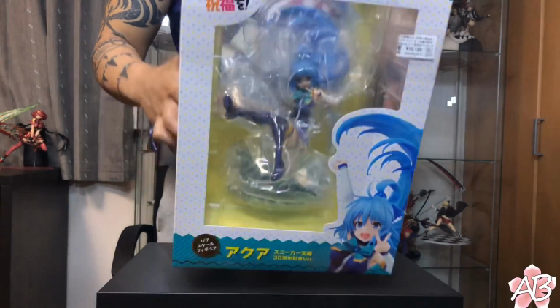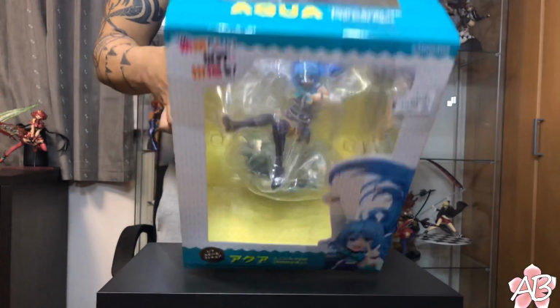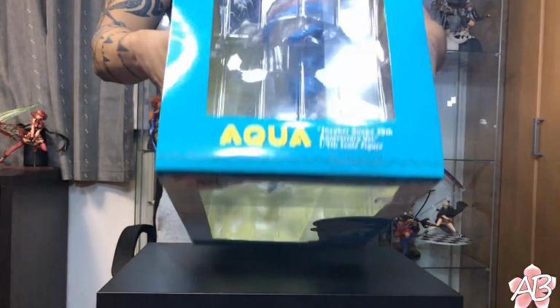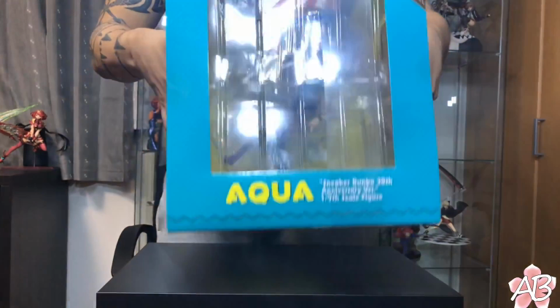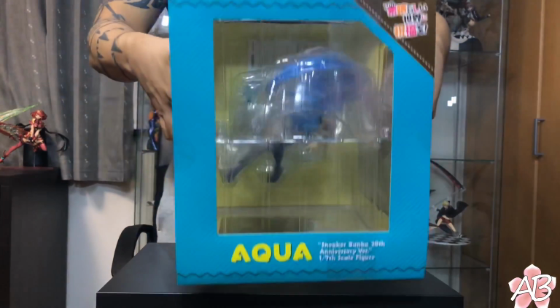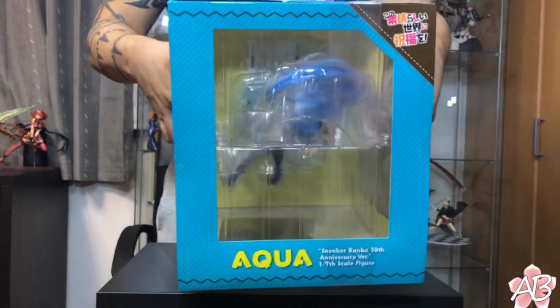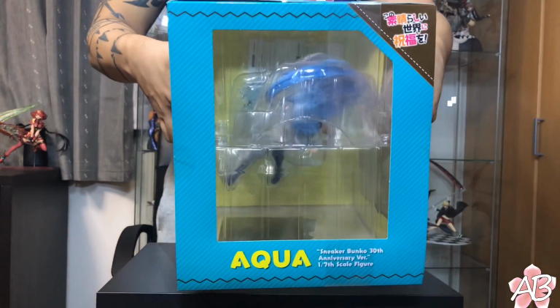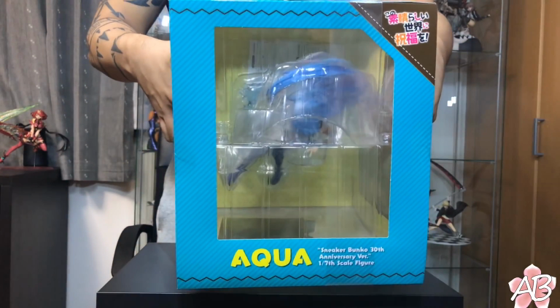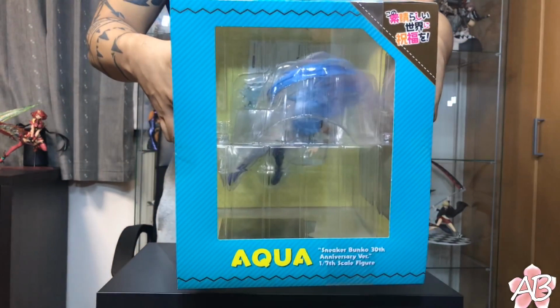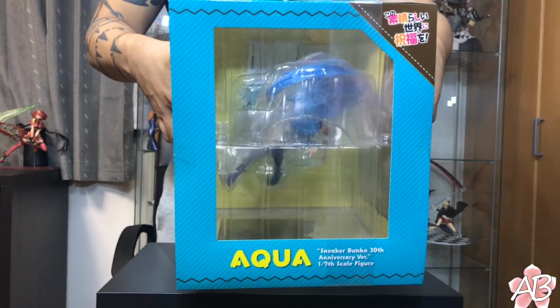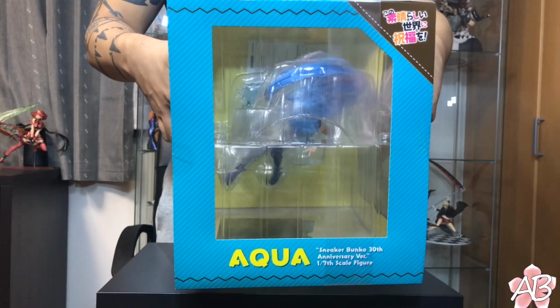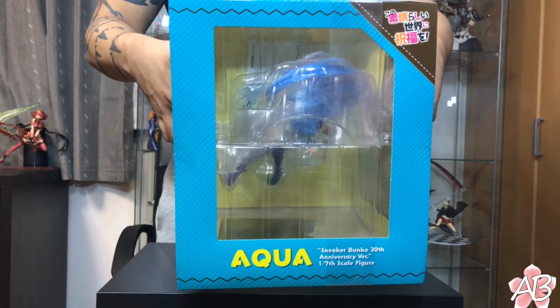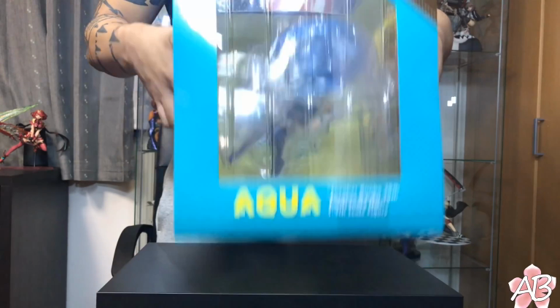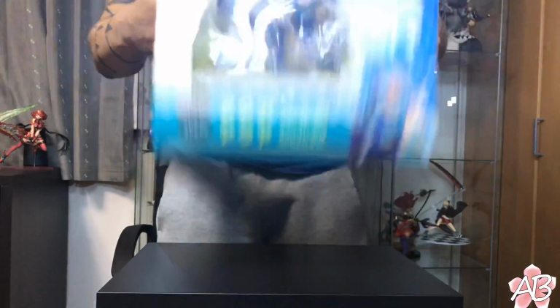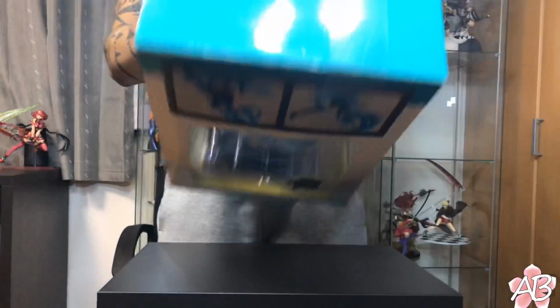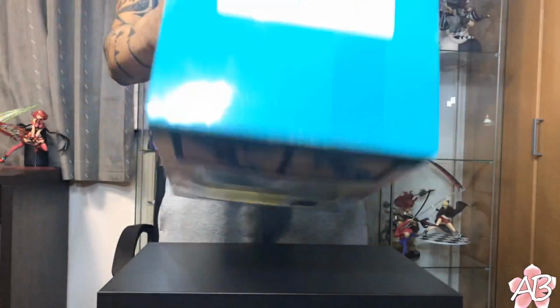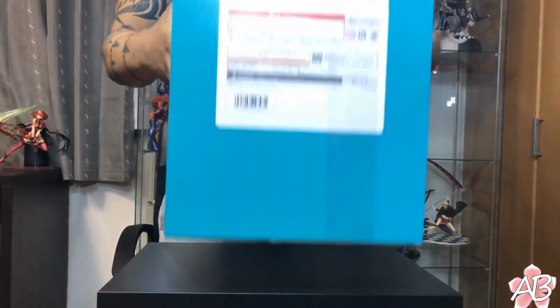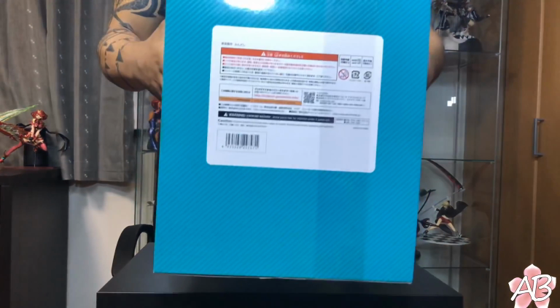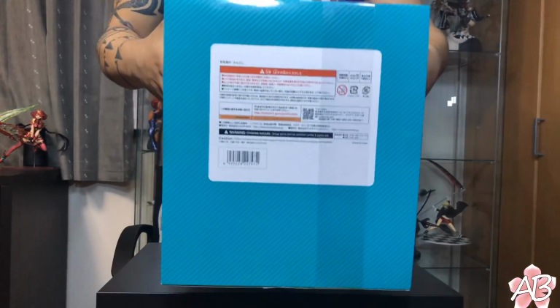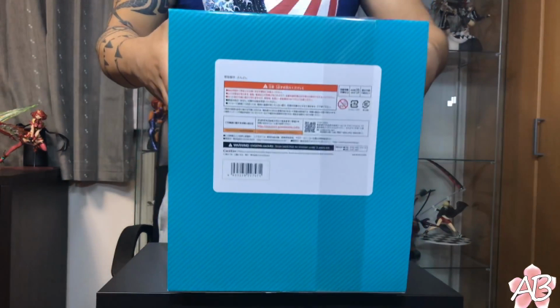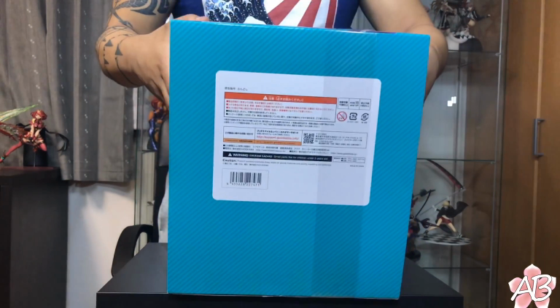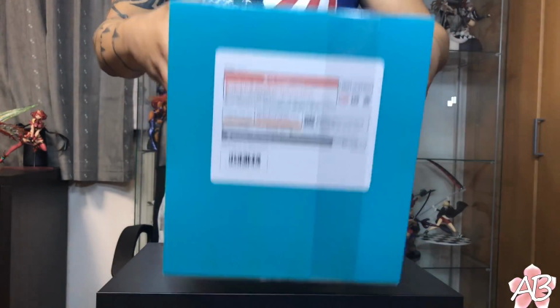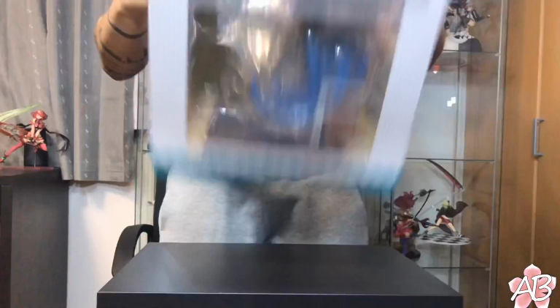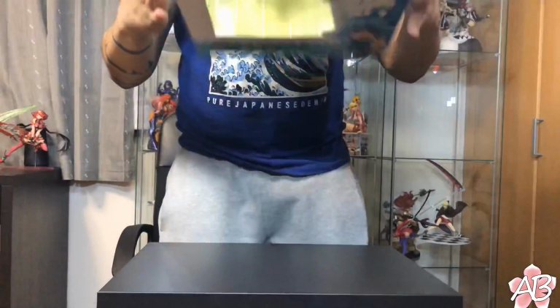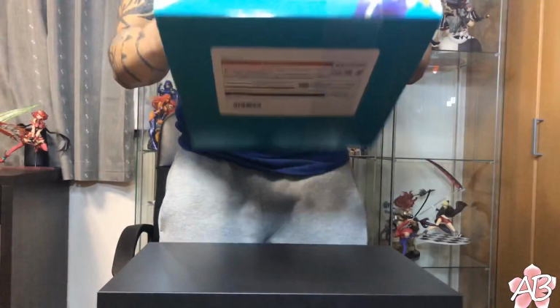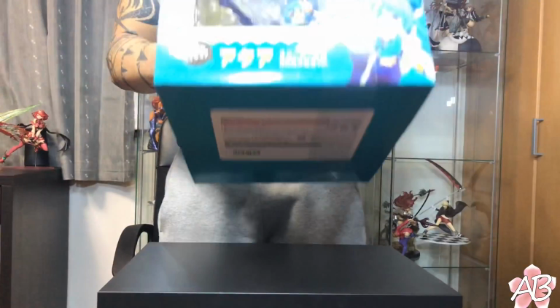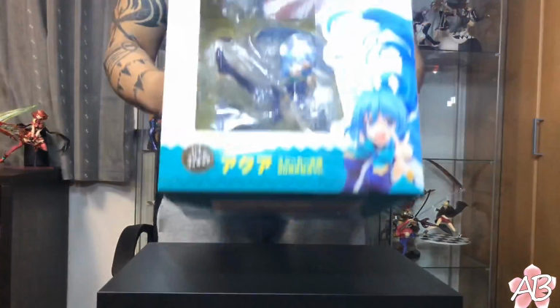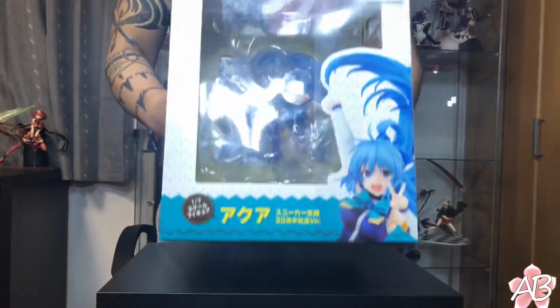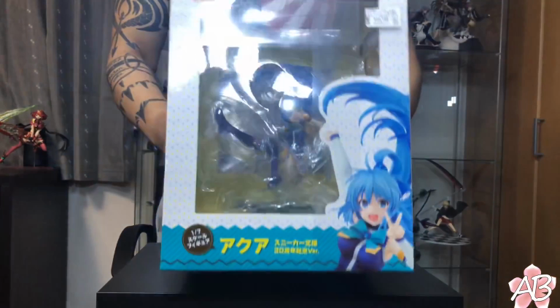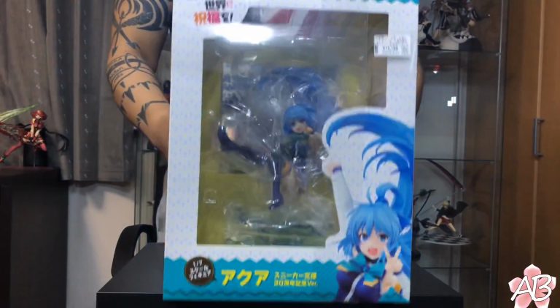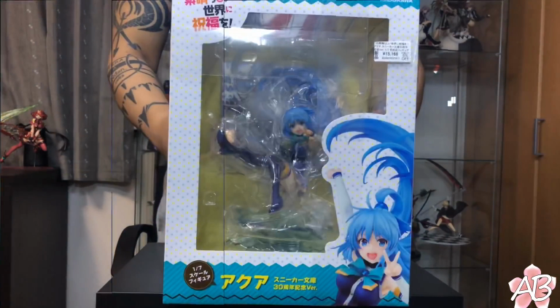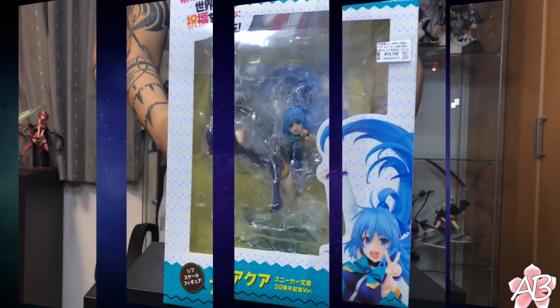So yeah, that's the box art — the top and the bottom. Alright, let's go unbox her.